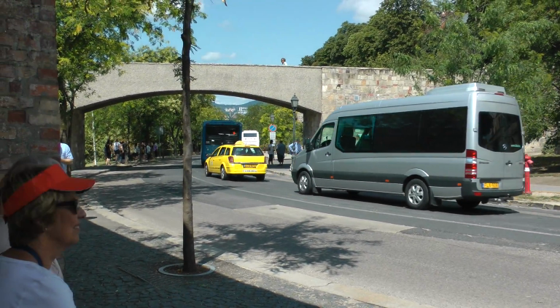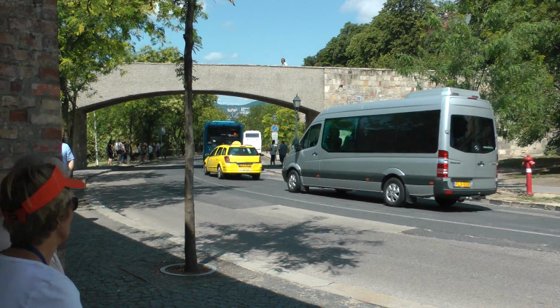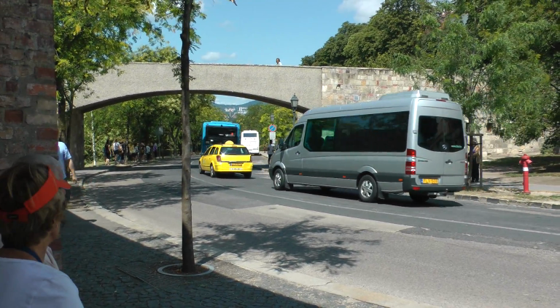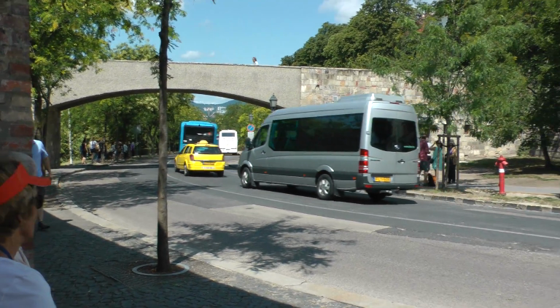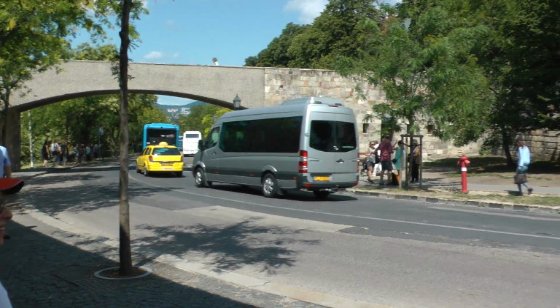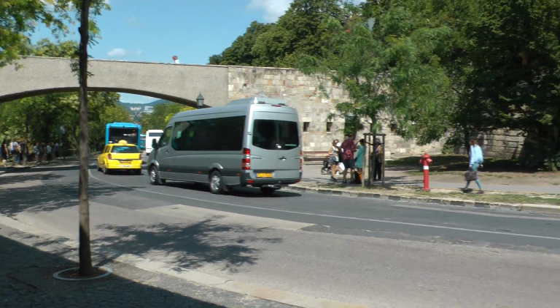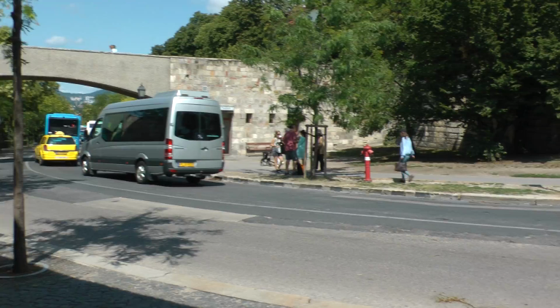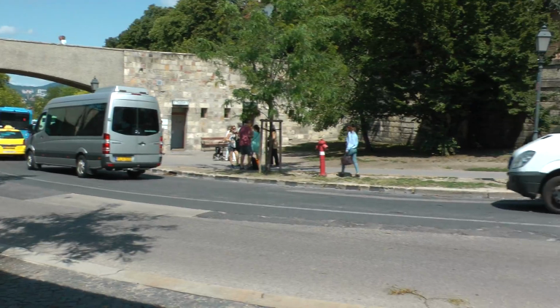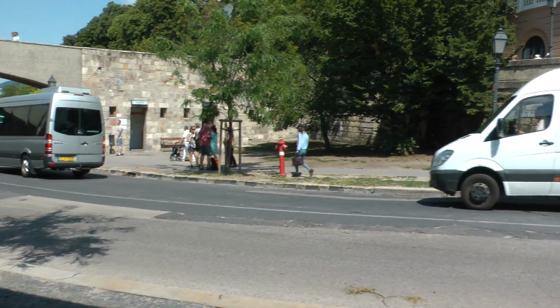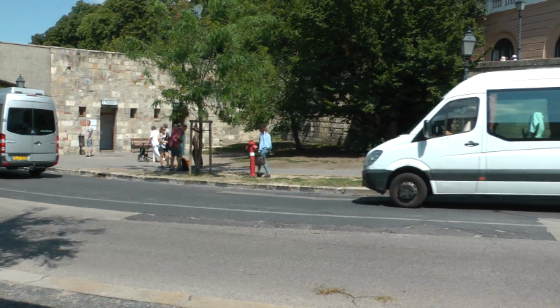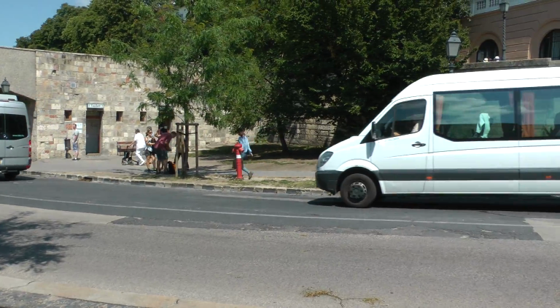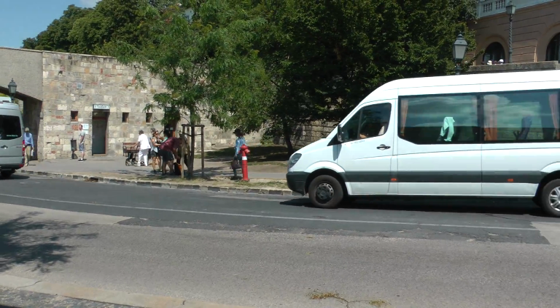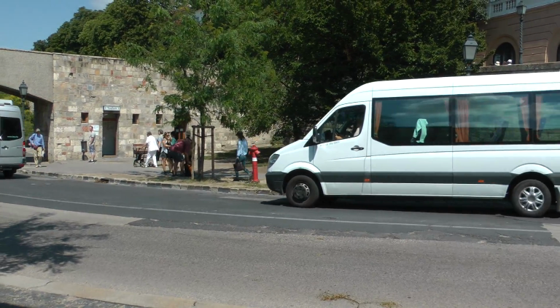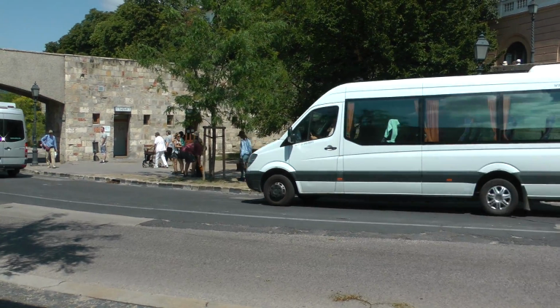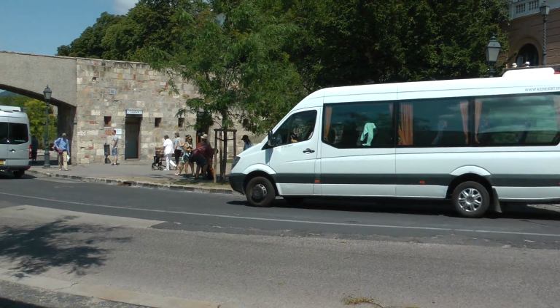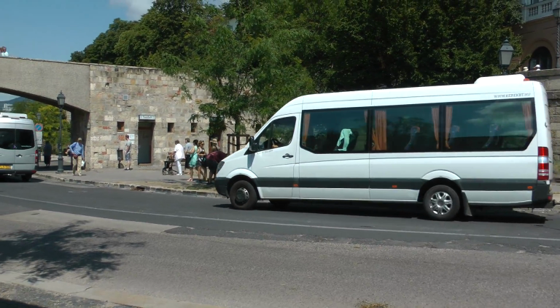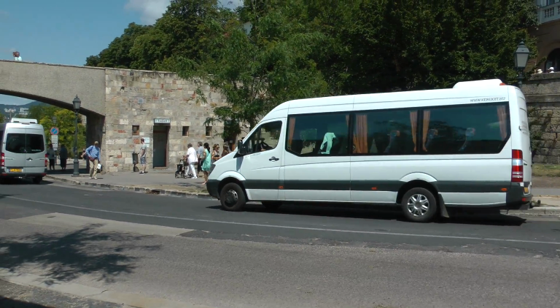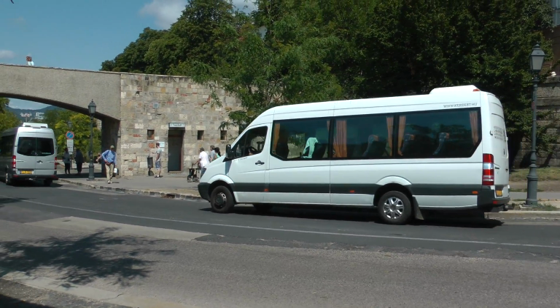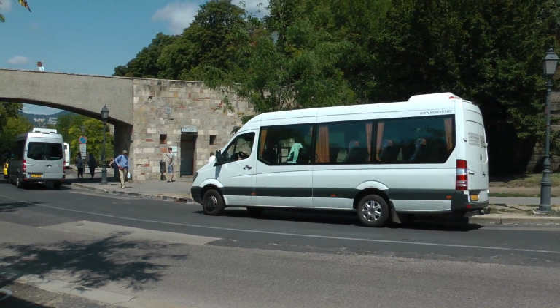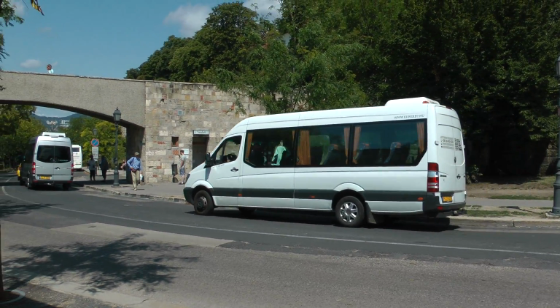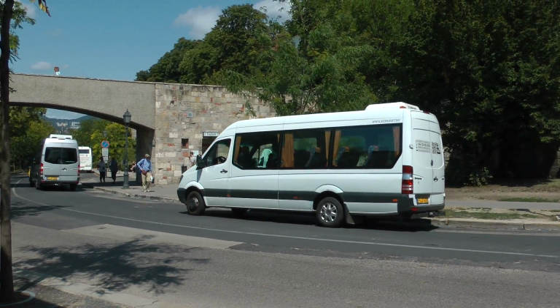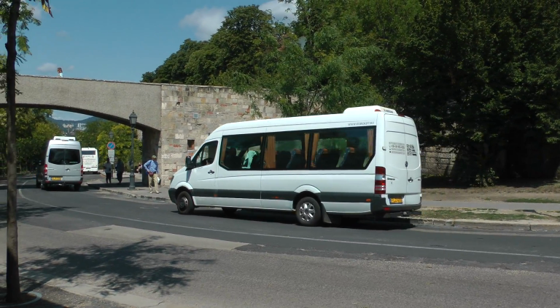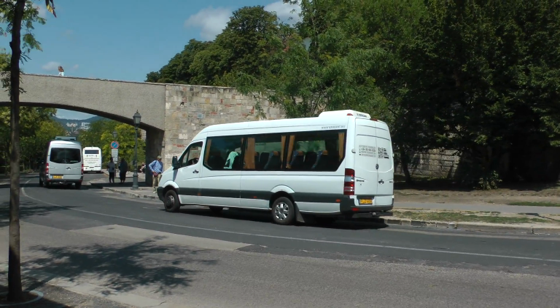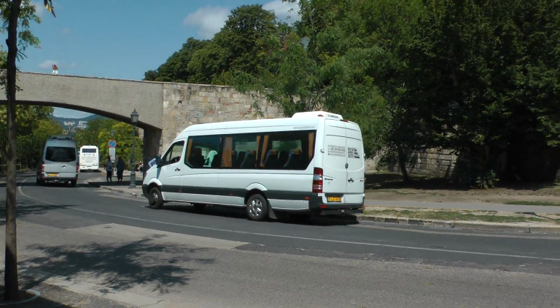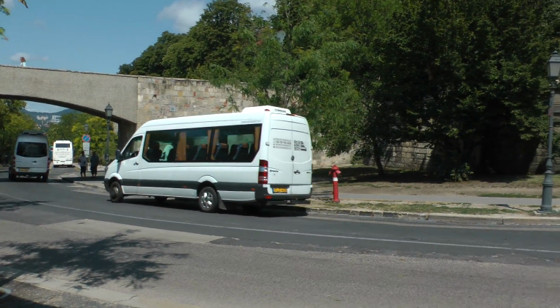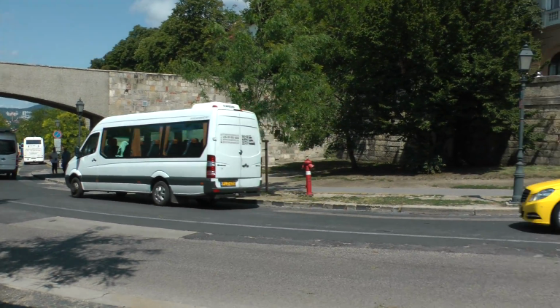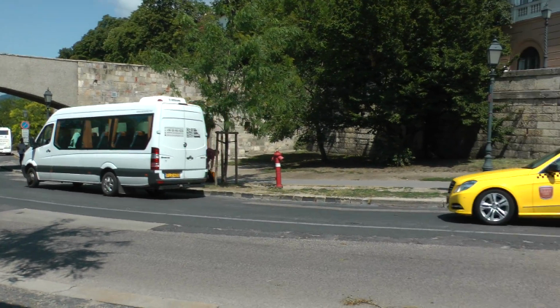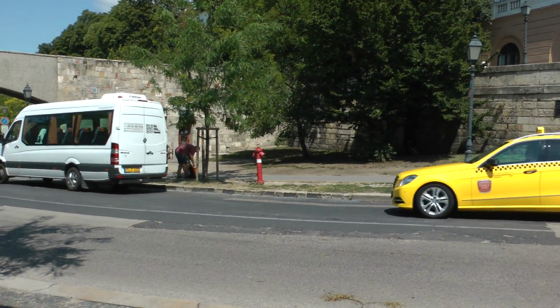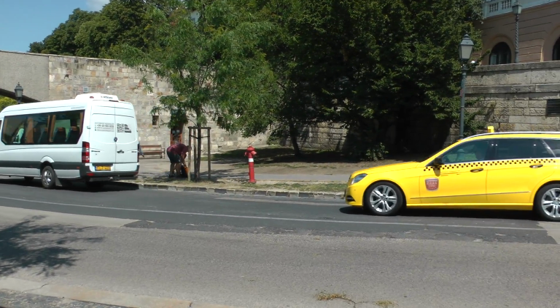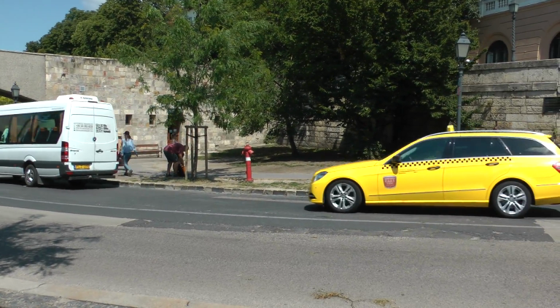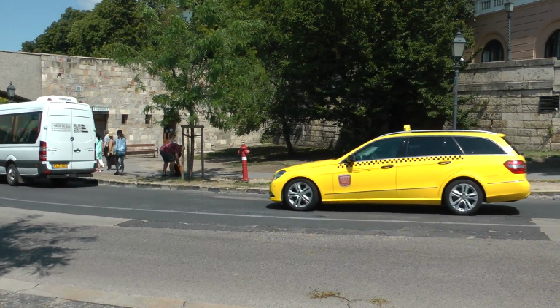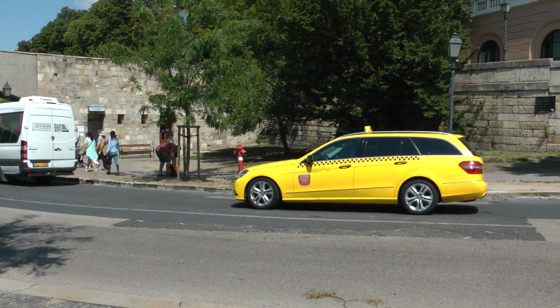Bulgarian trucks. Bulgarian man. More Bulgarian trucks.